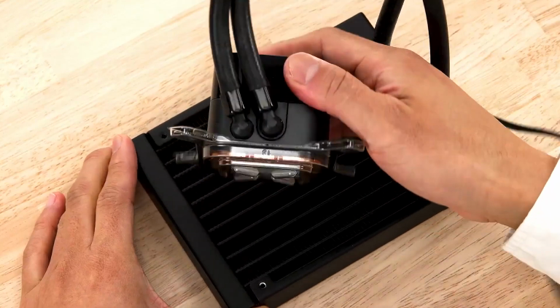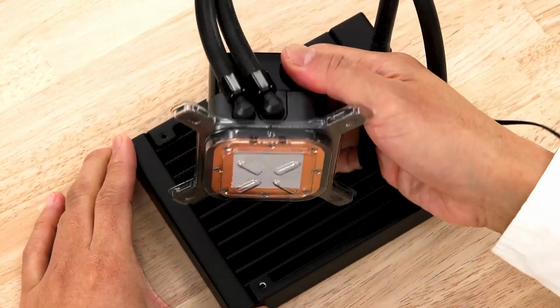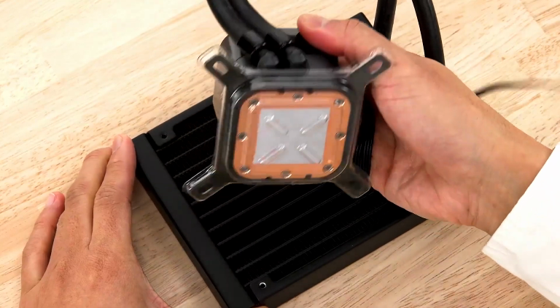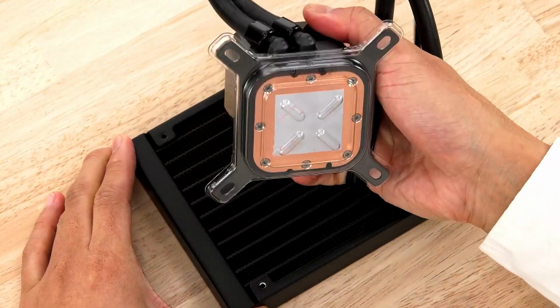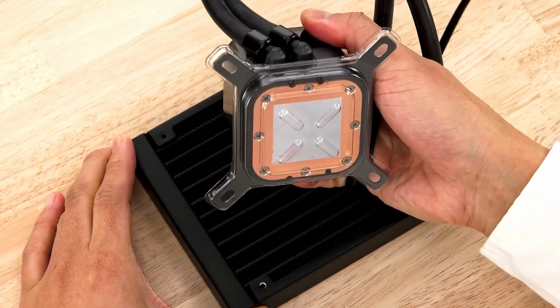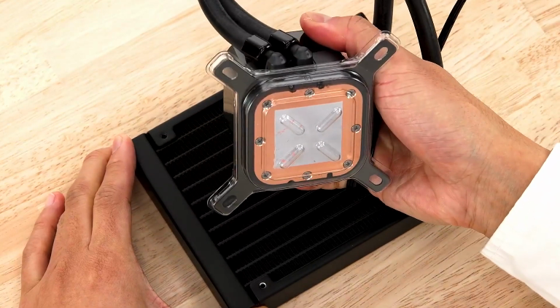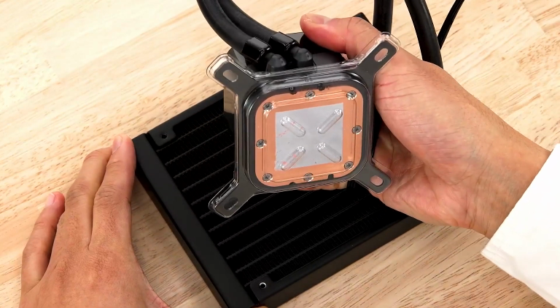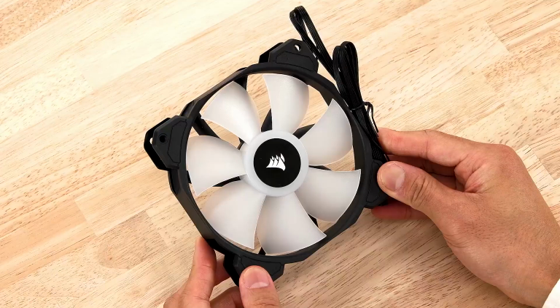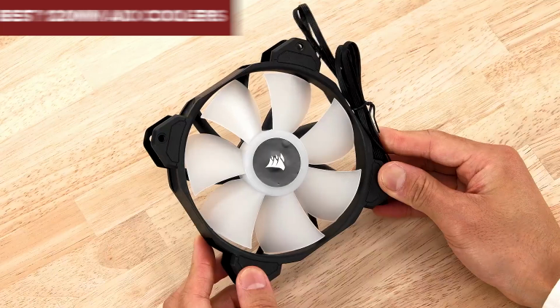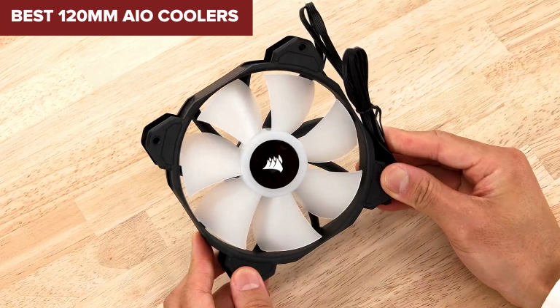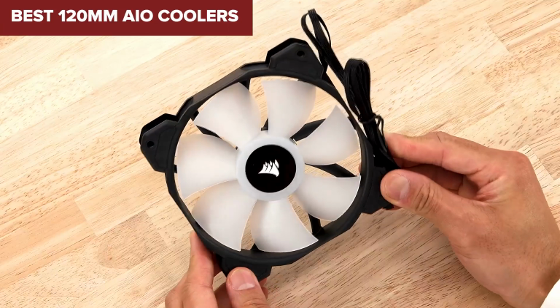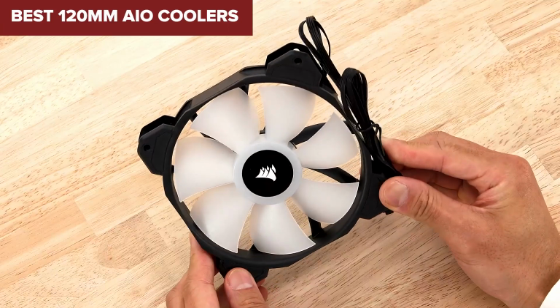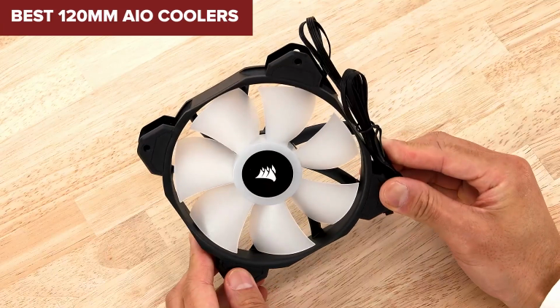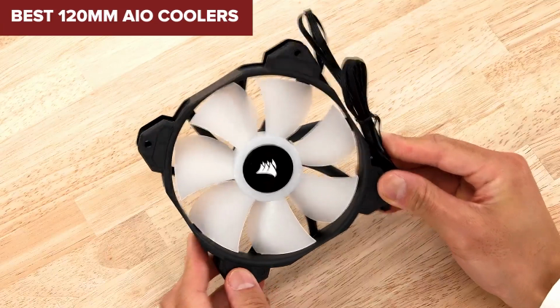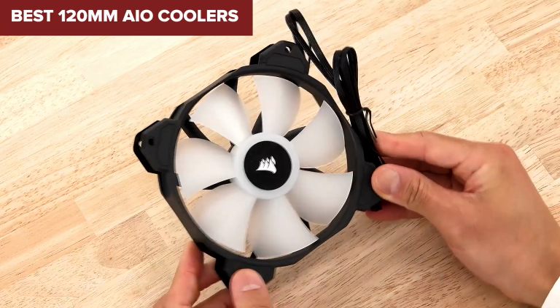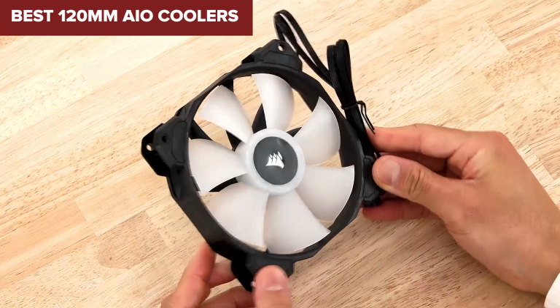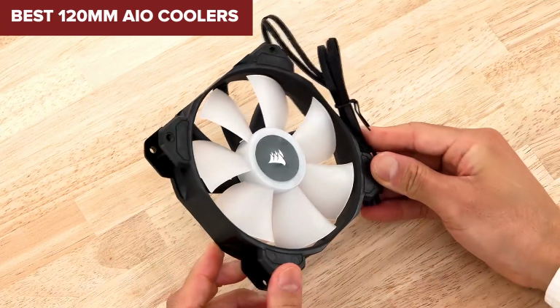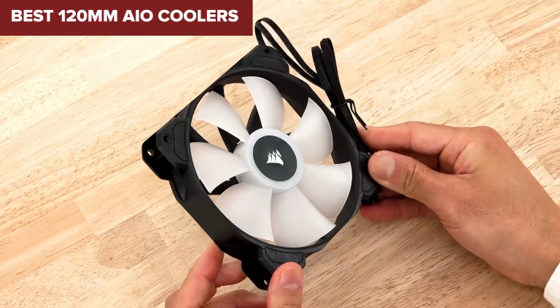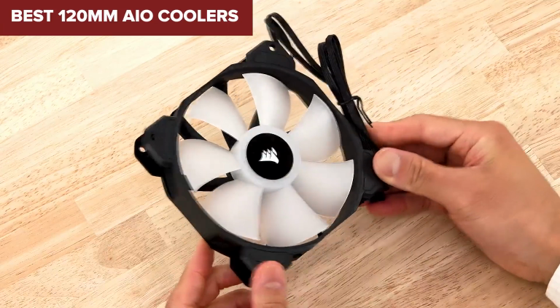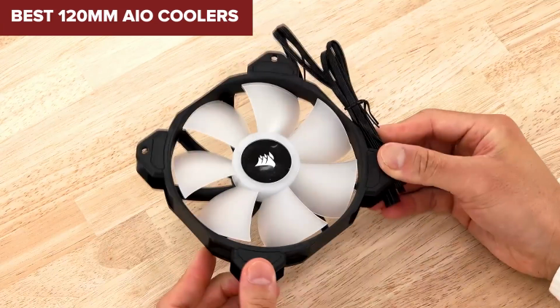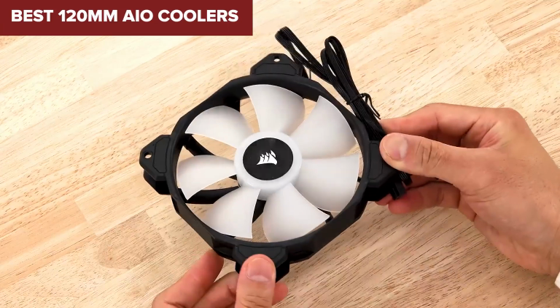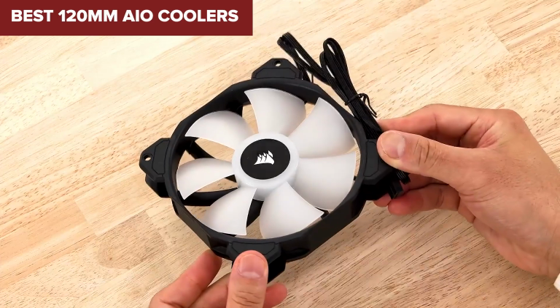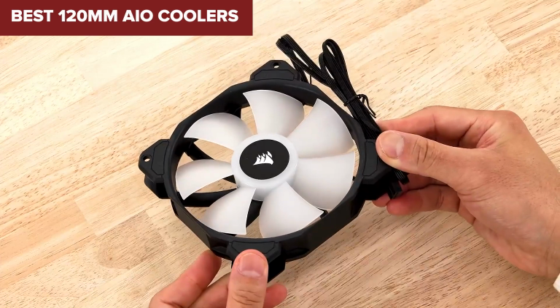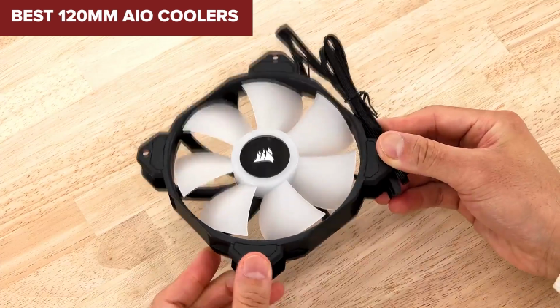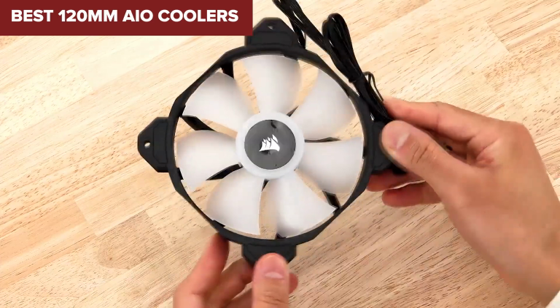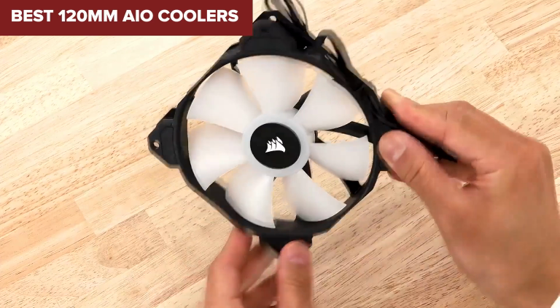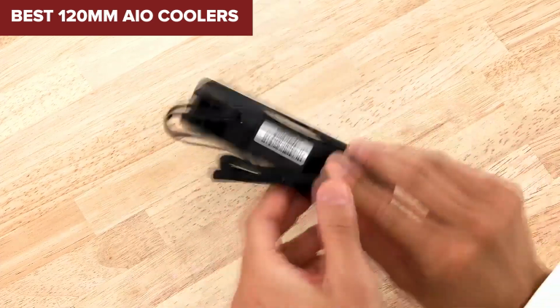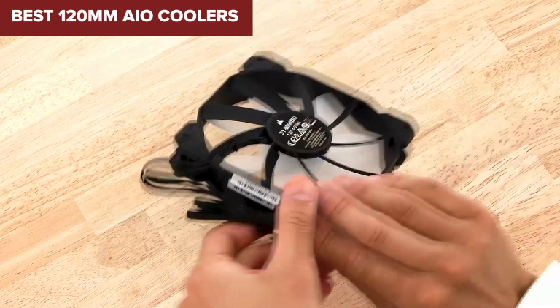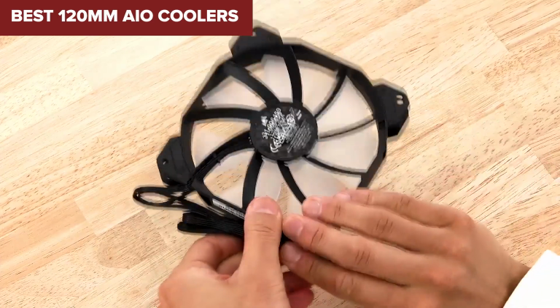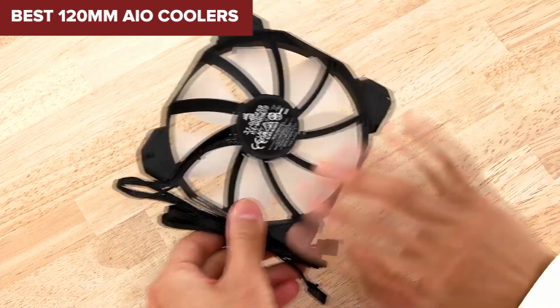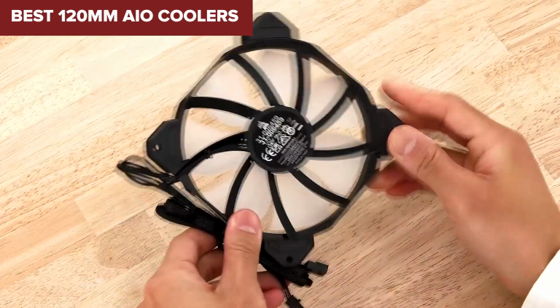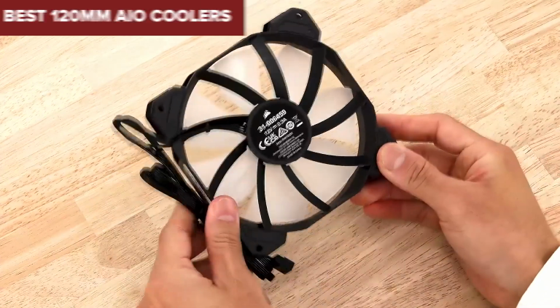Welcome to Device Lab. Today, we'll be examining the best 120mm AIO coolers.